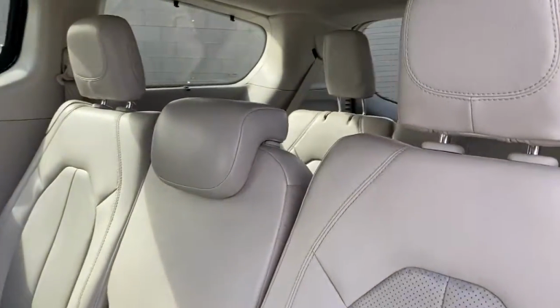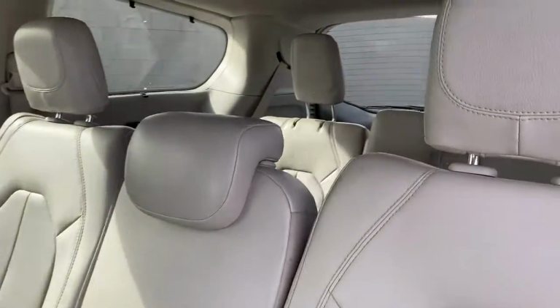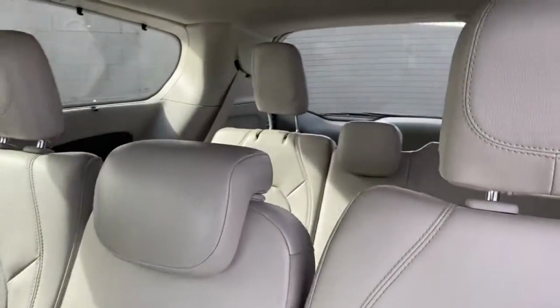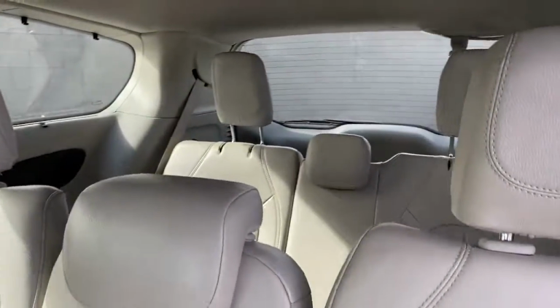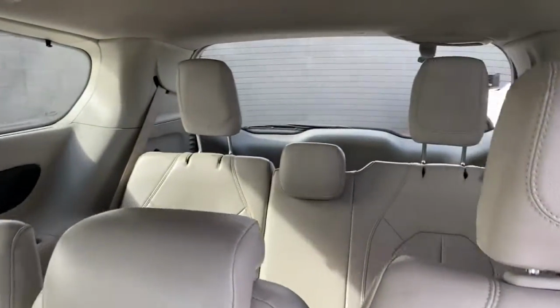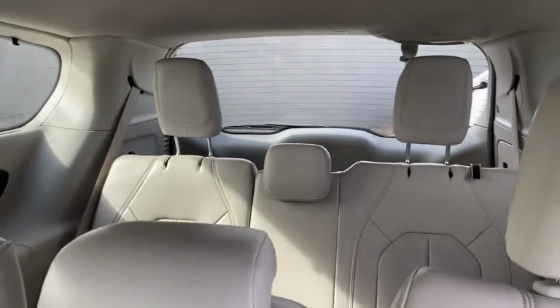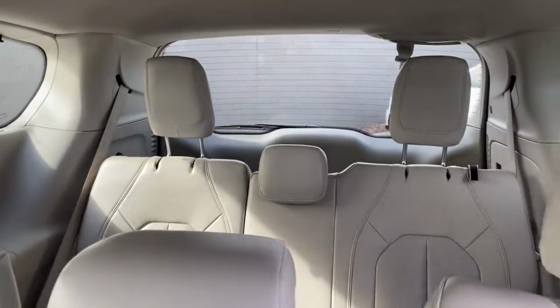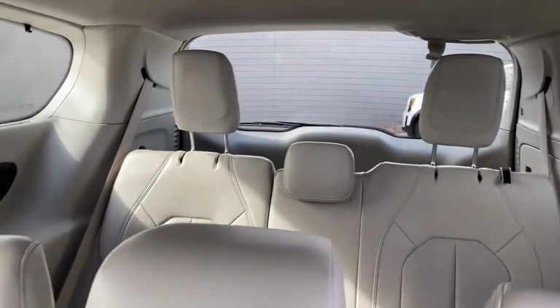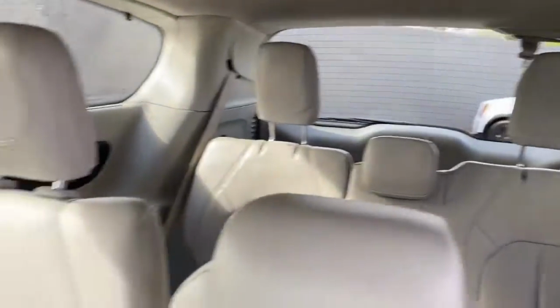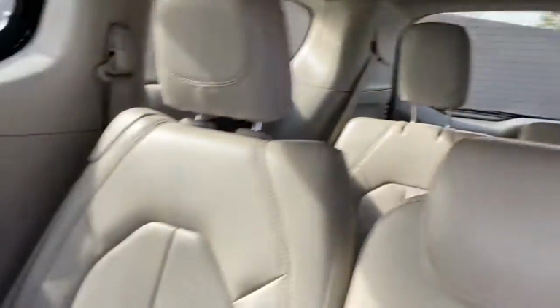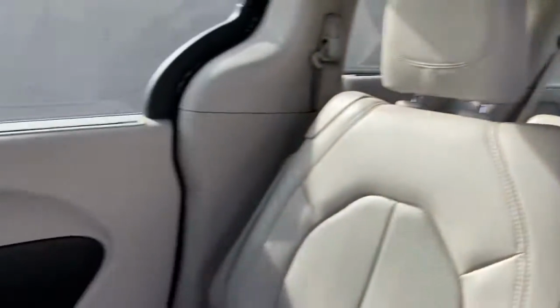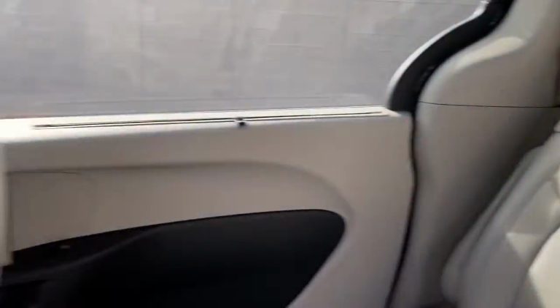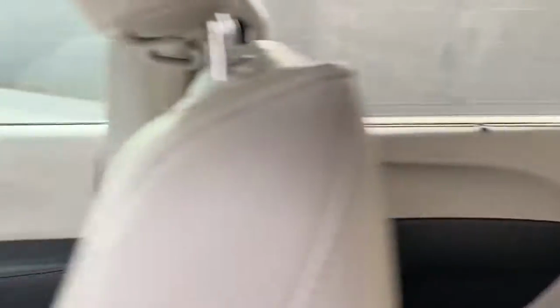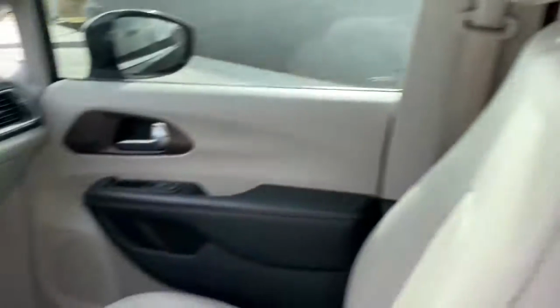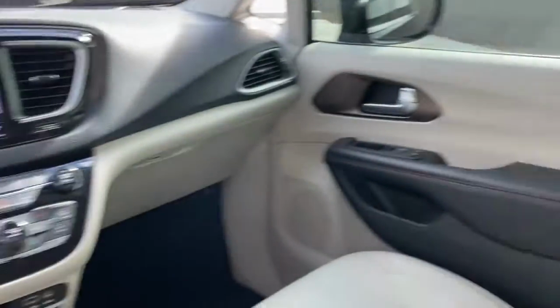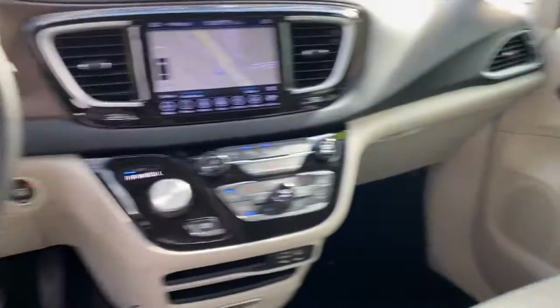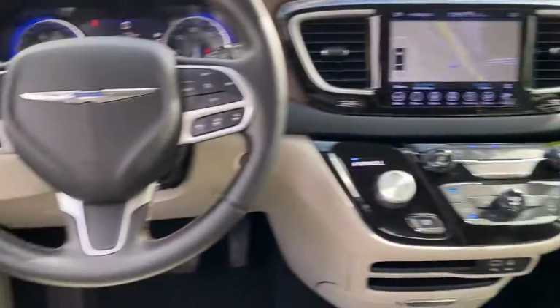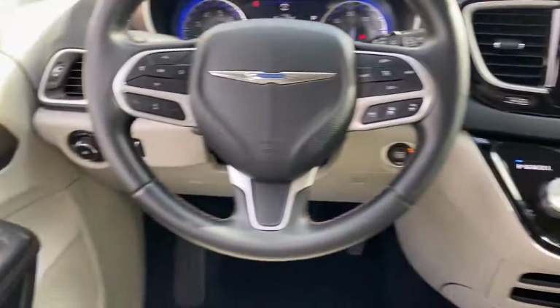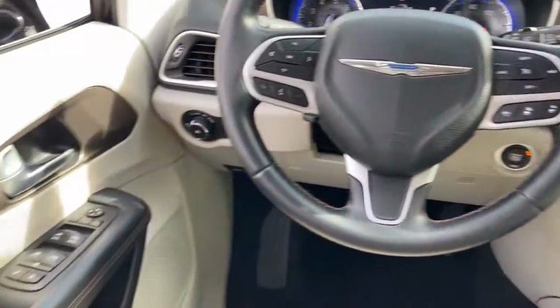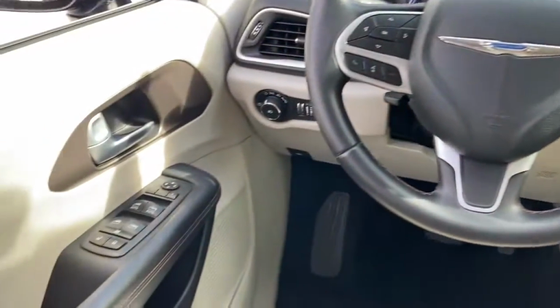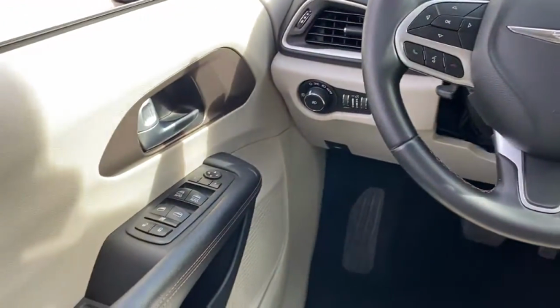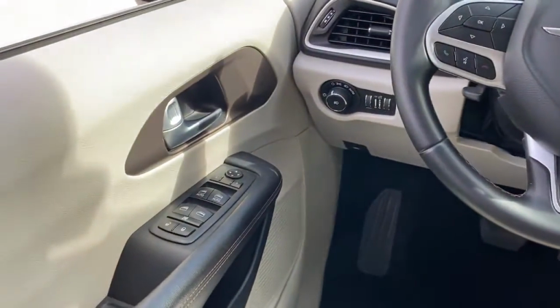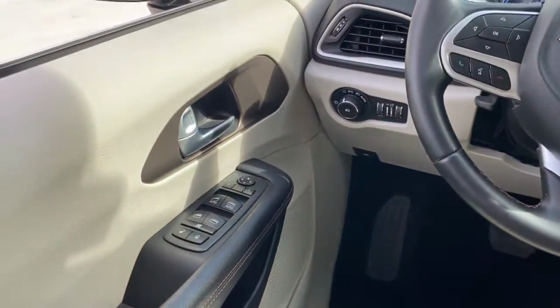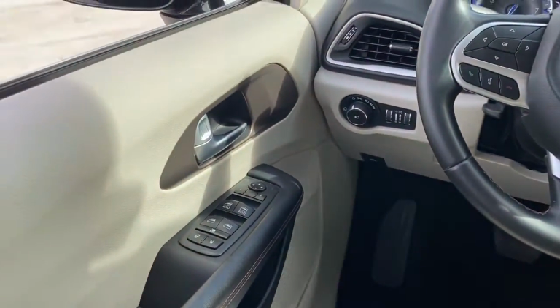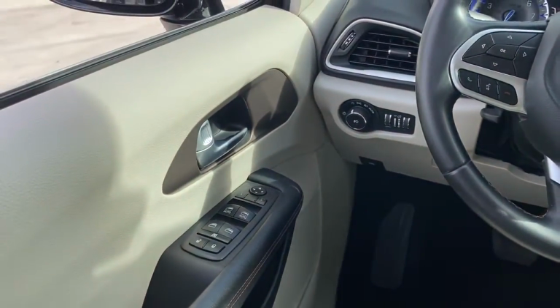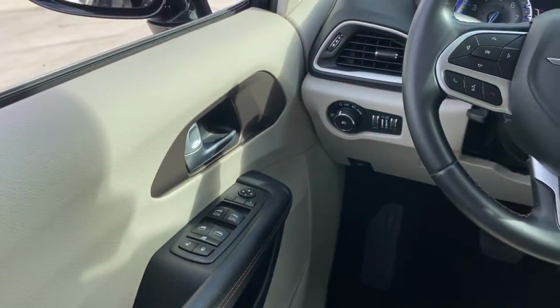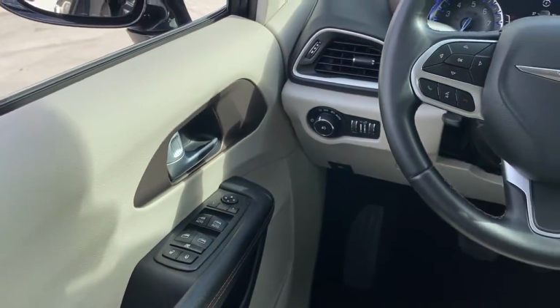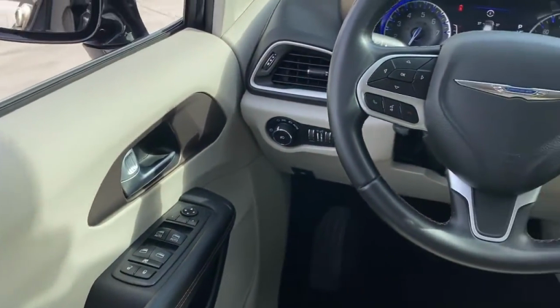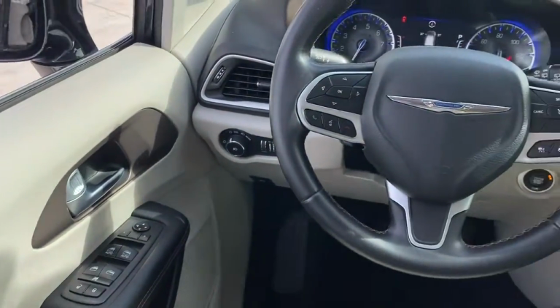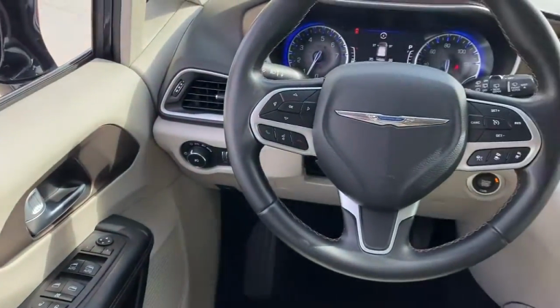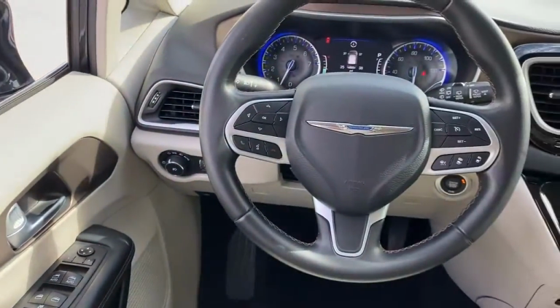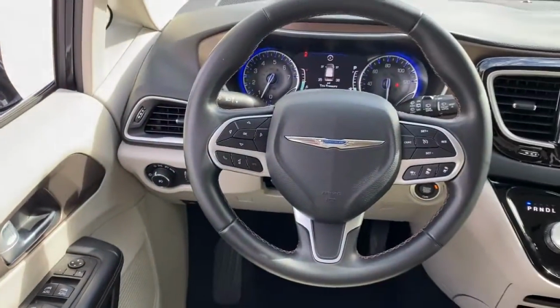Enjoy the peace of mind that comes from knowing your most precious cargo is in good hands. The Pacifica has your family's back. Test drive it today.